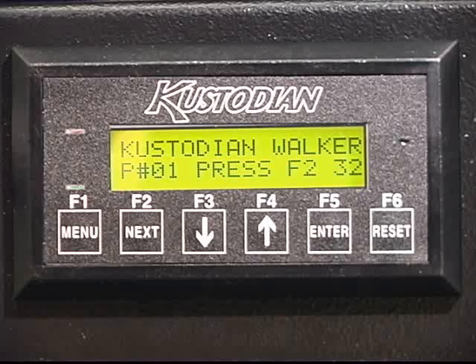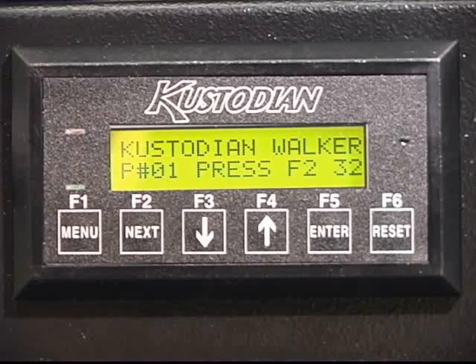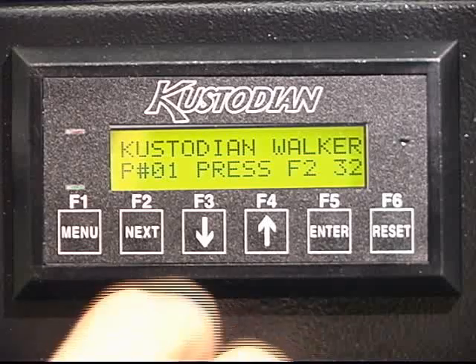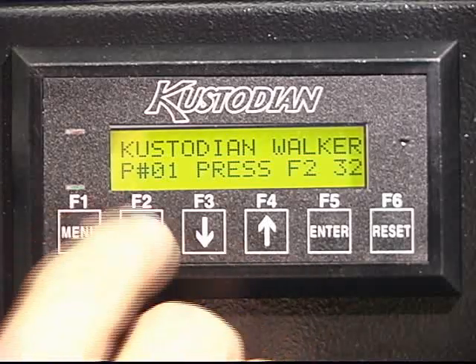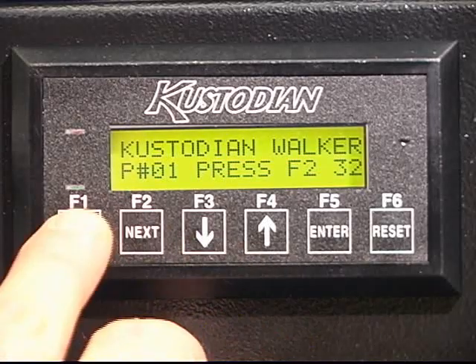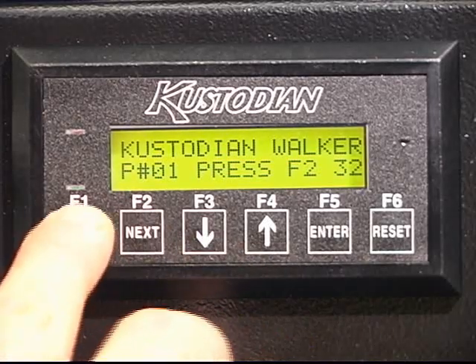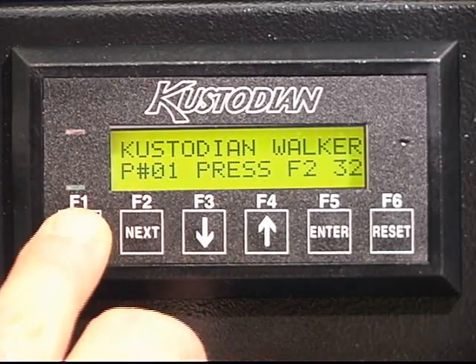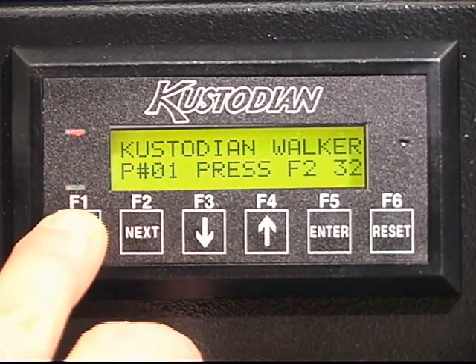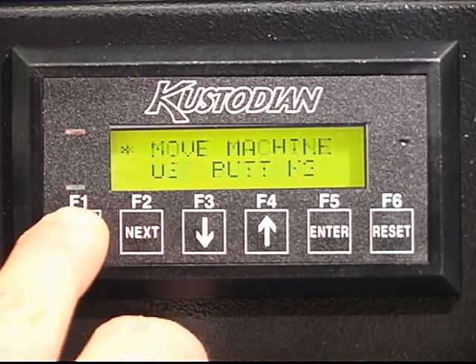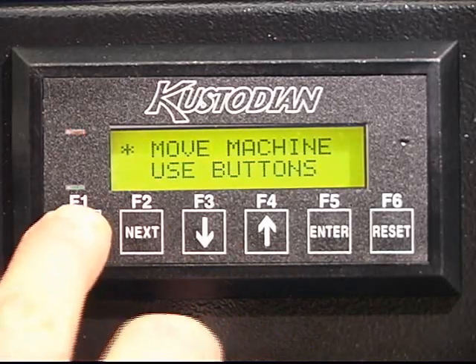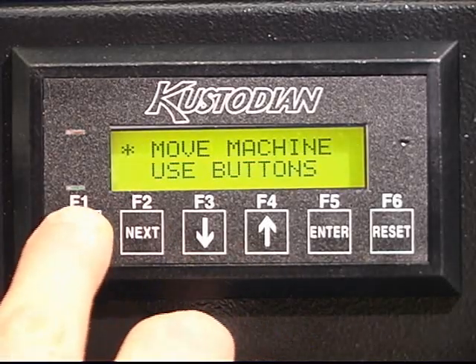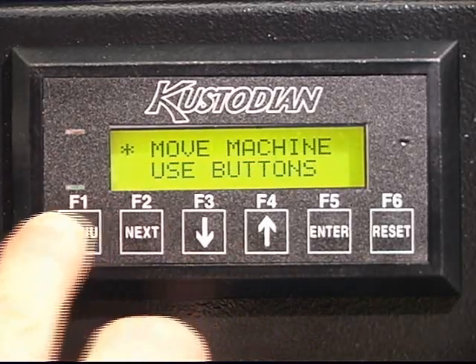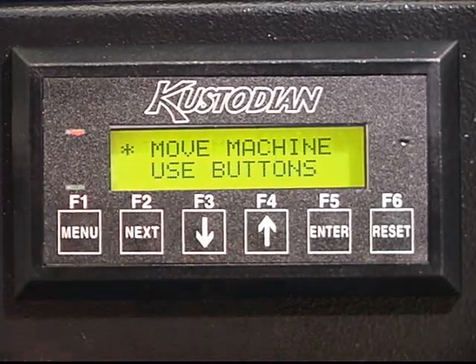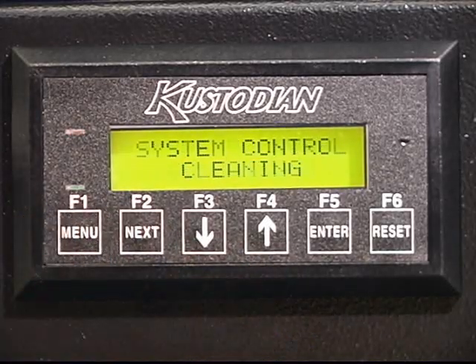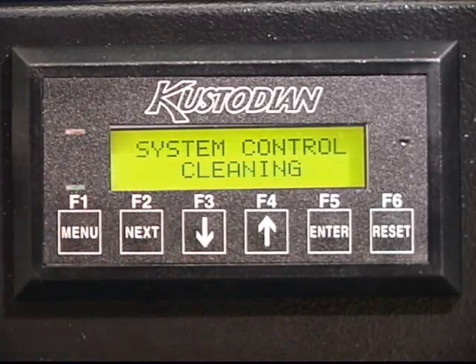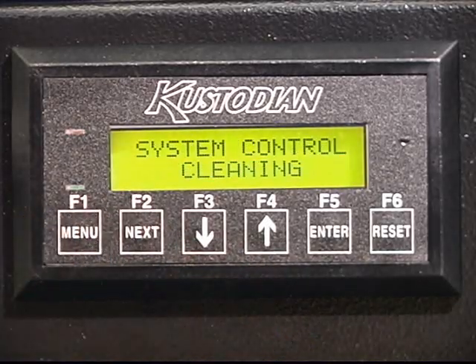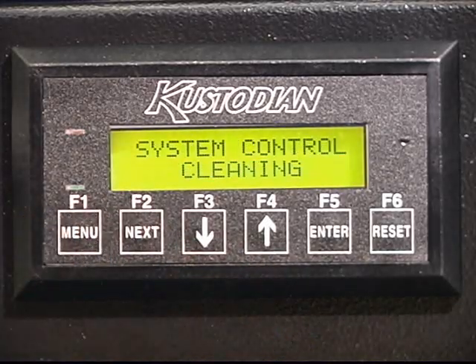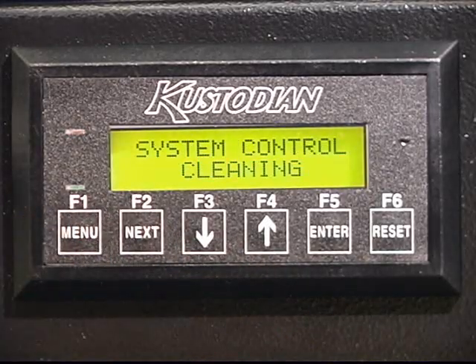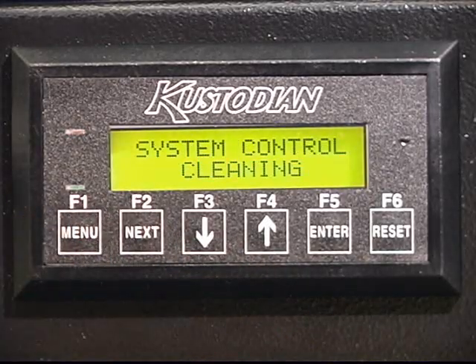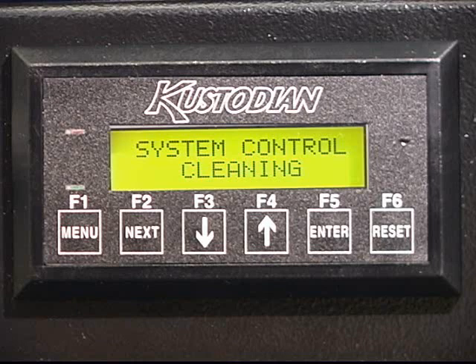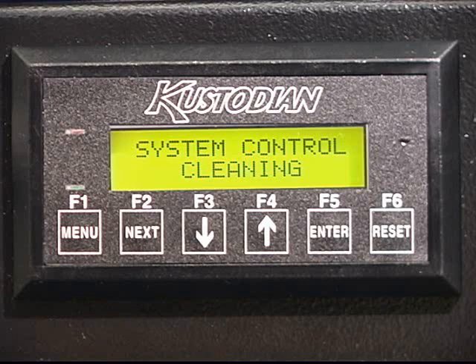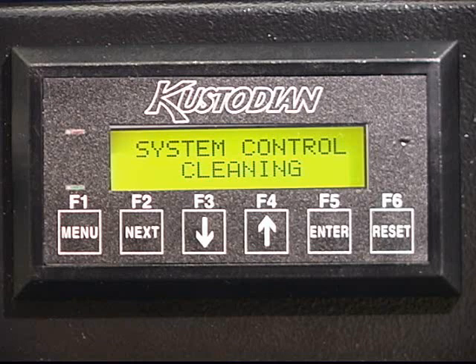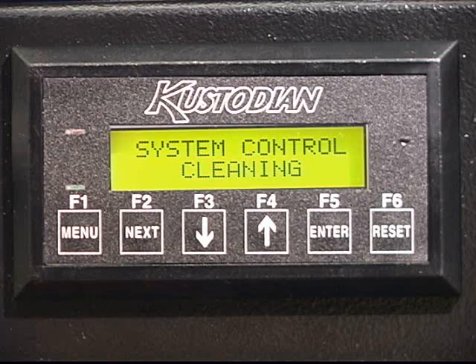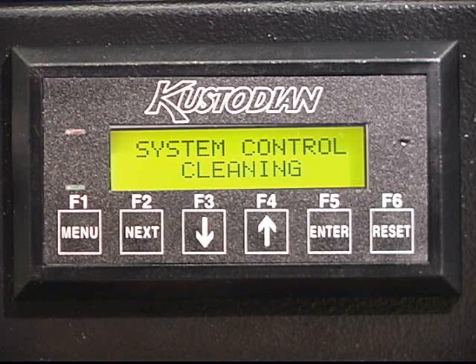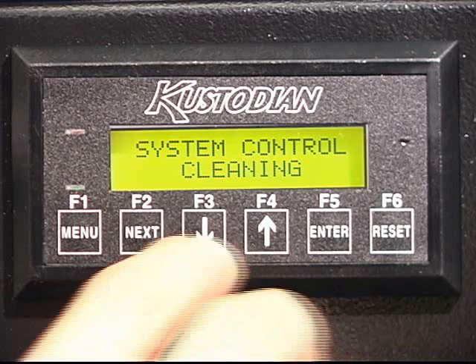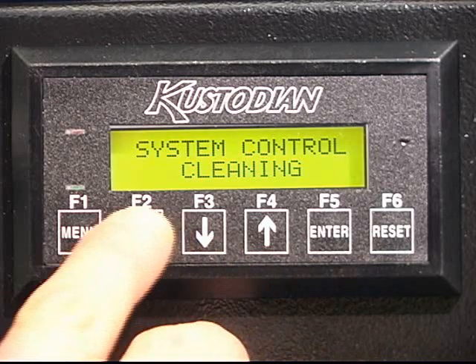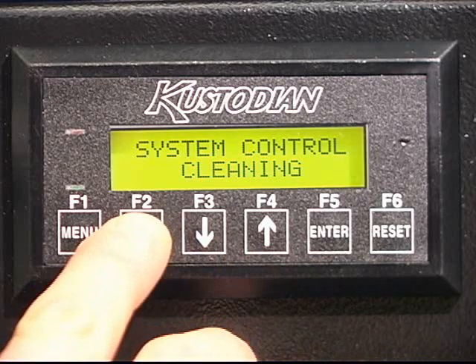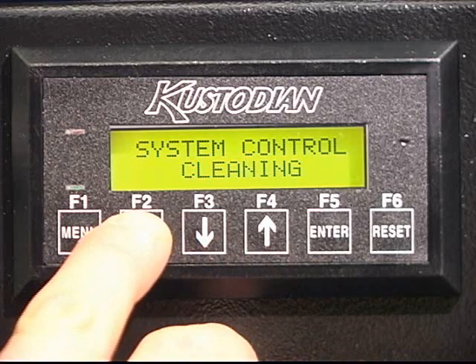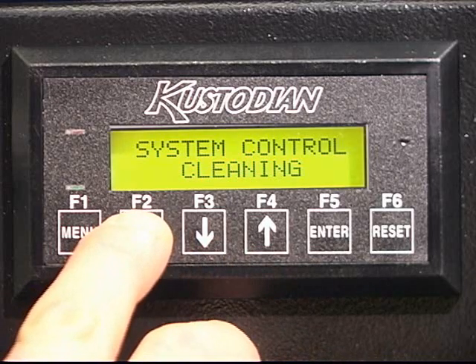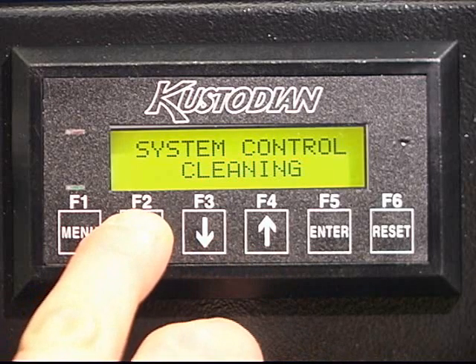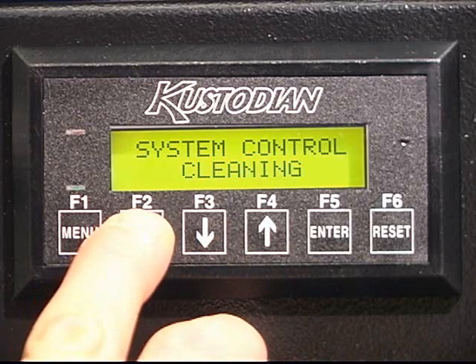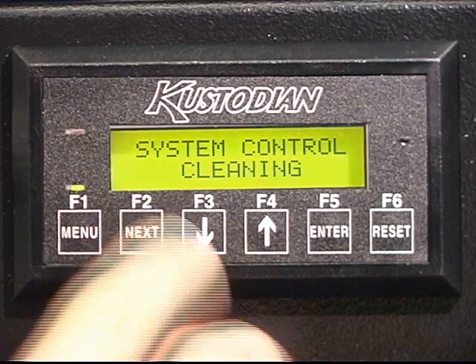The third operator's menu is the system control cleaning menu. To enter this menu, hit the next key.